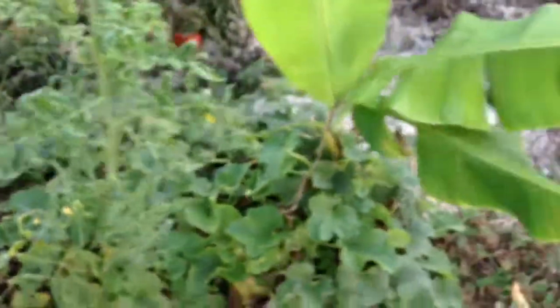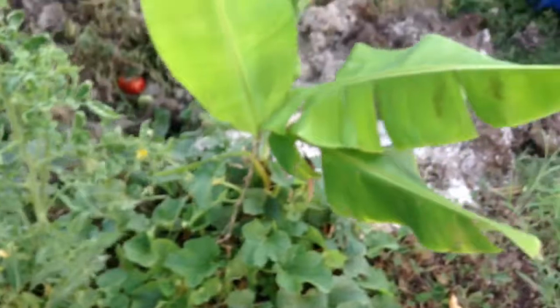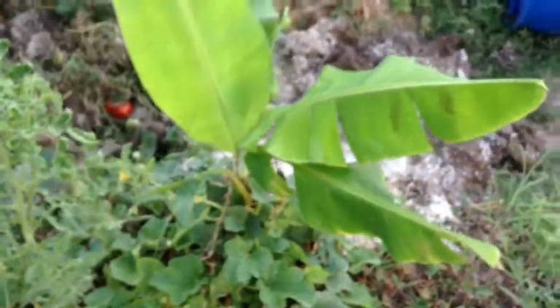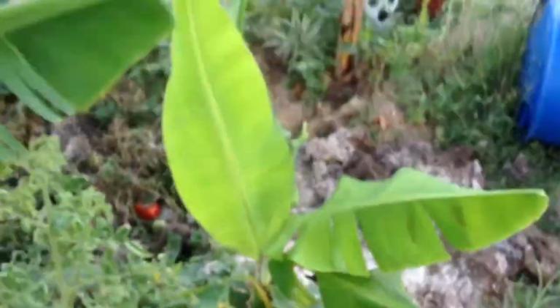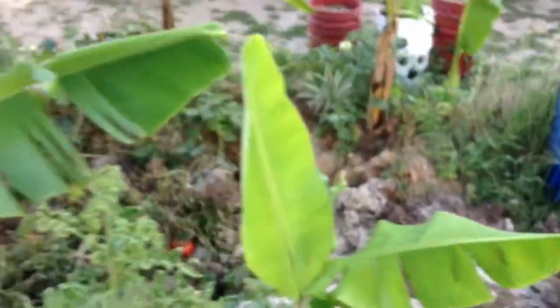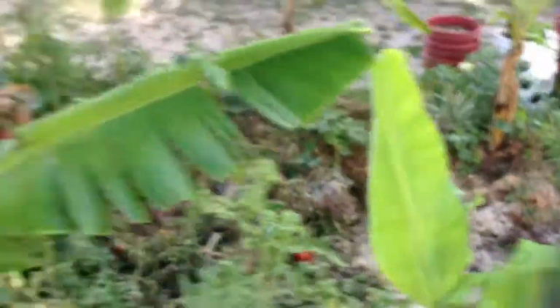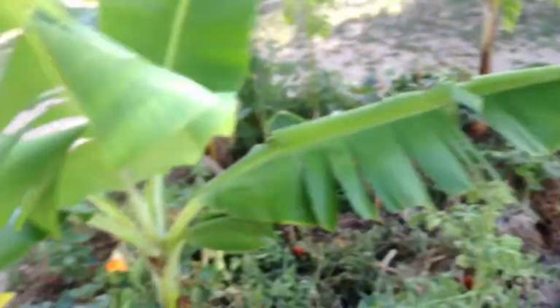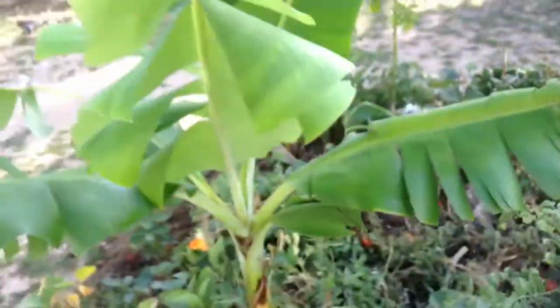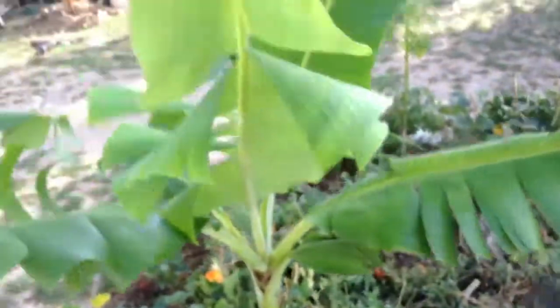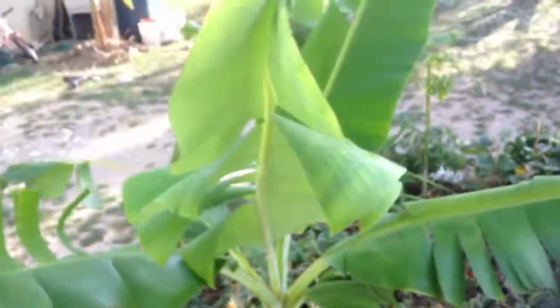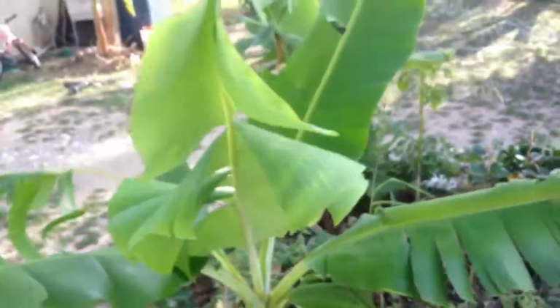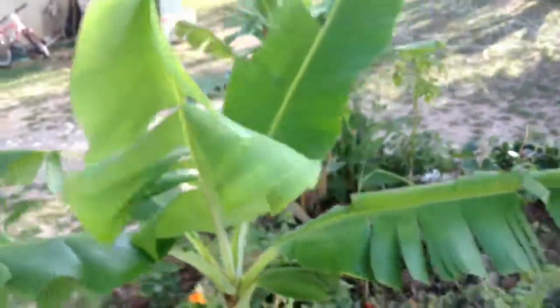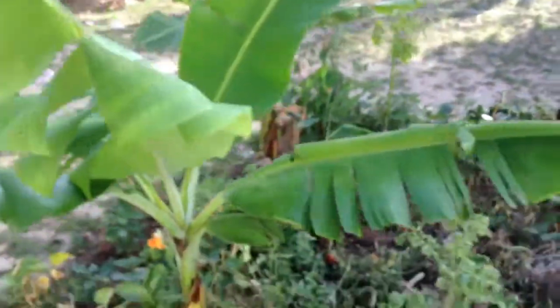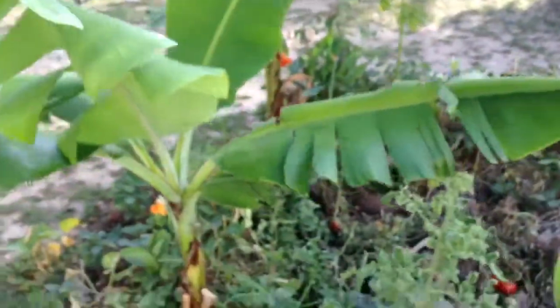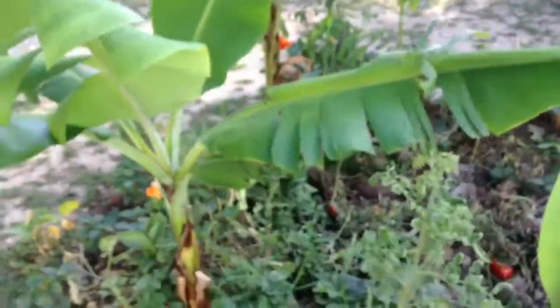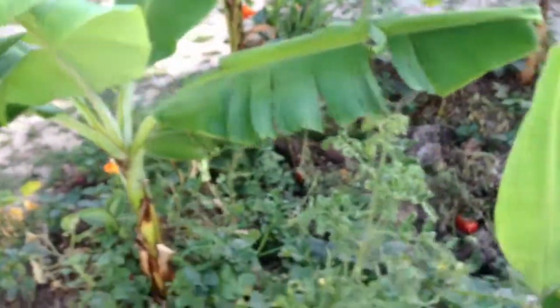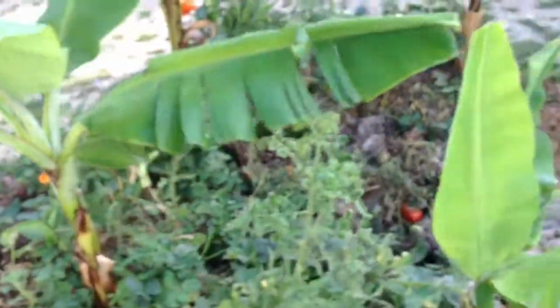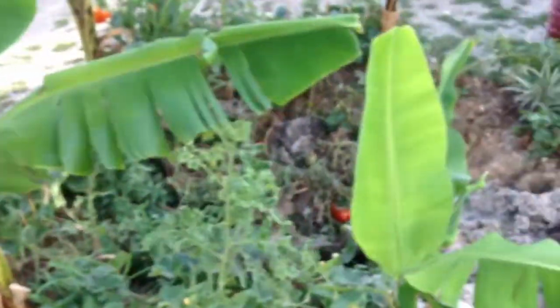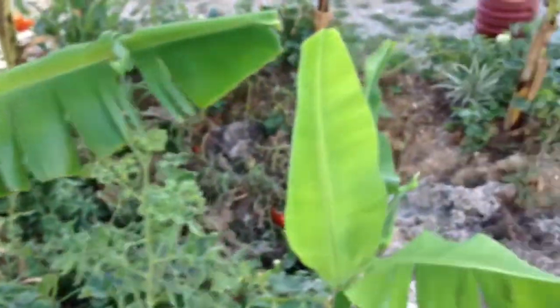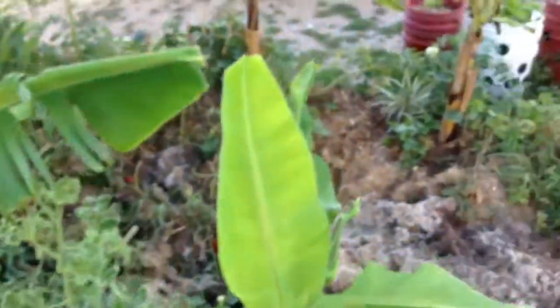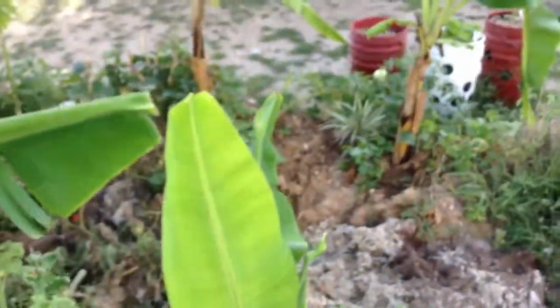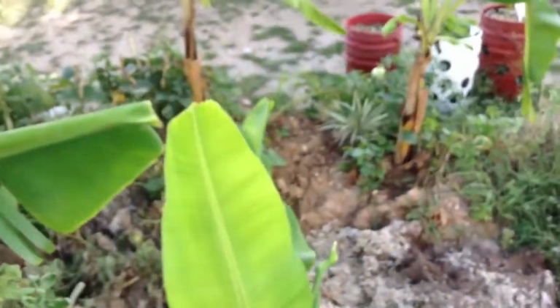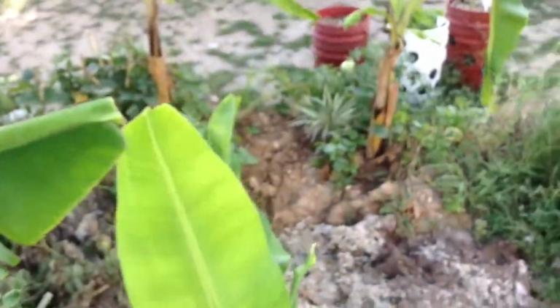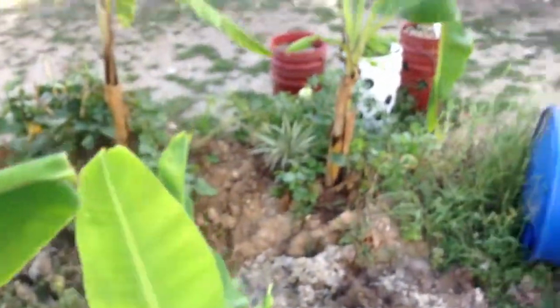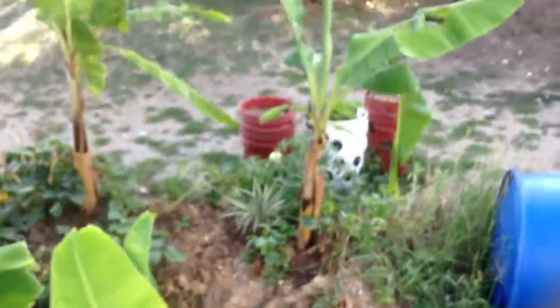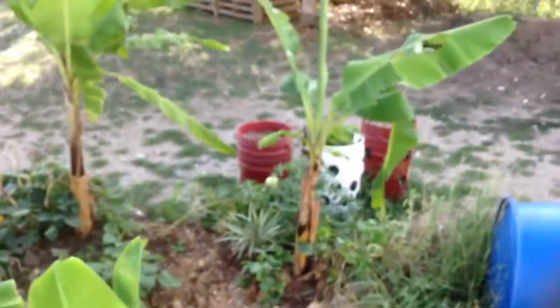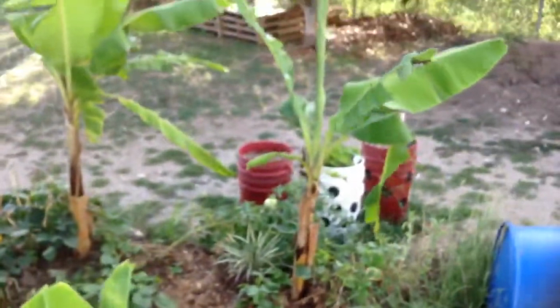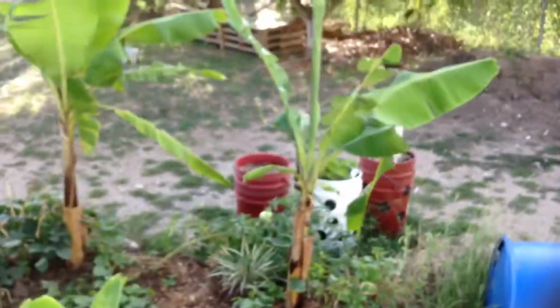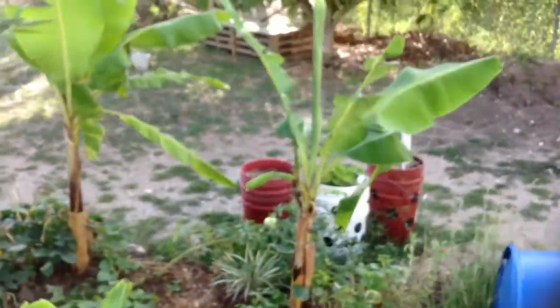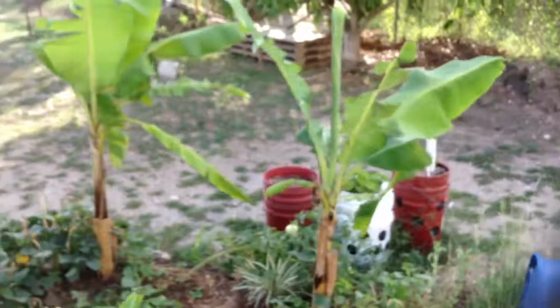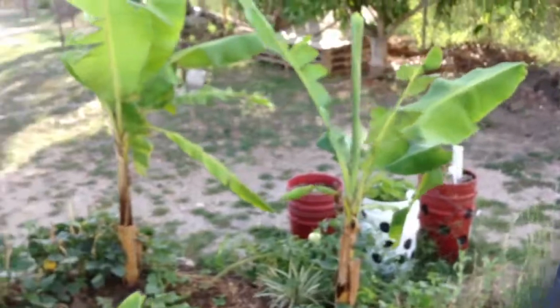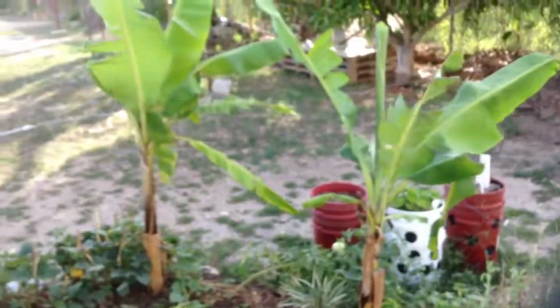The bananas look great though — I've got some really good looking bananas.